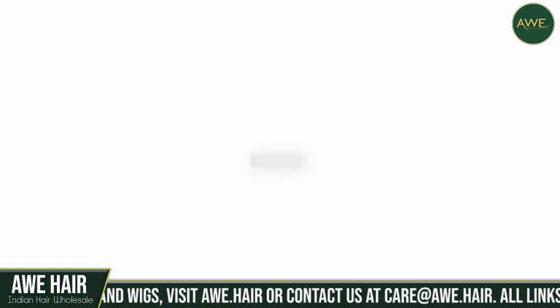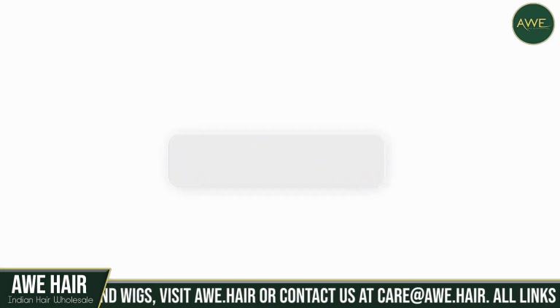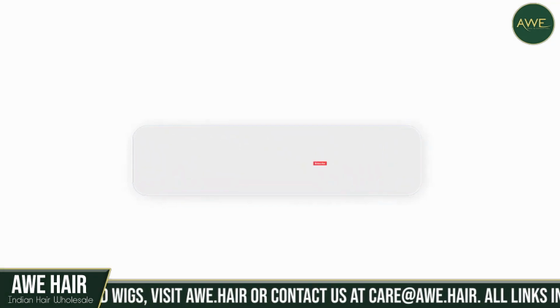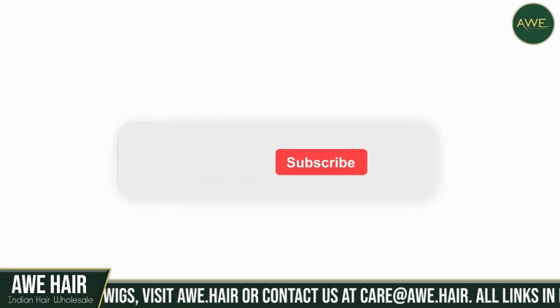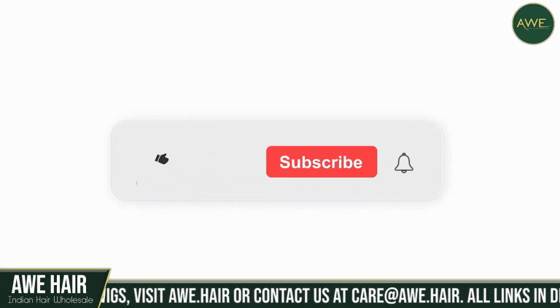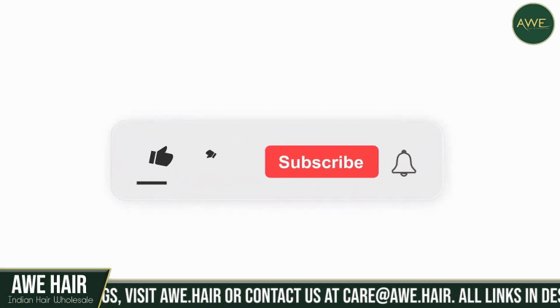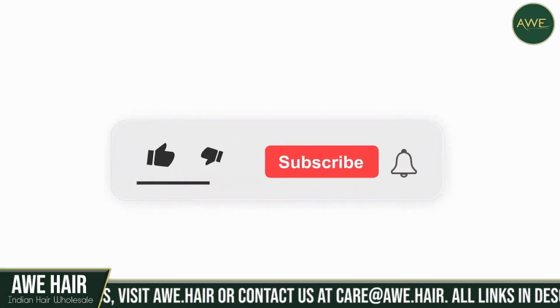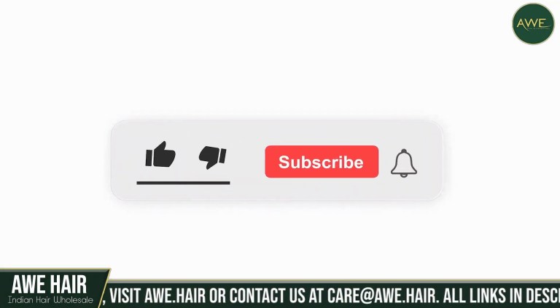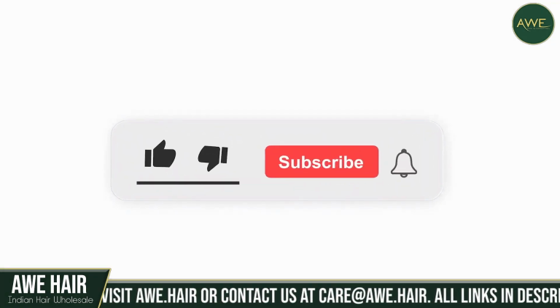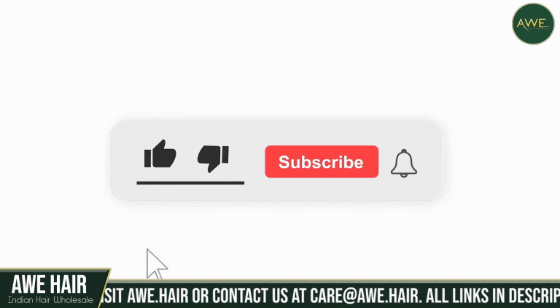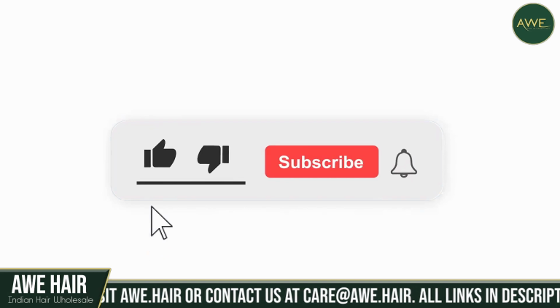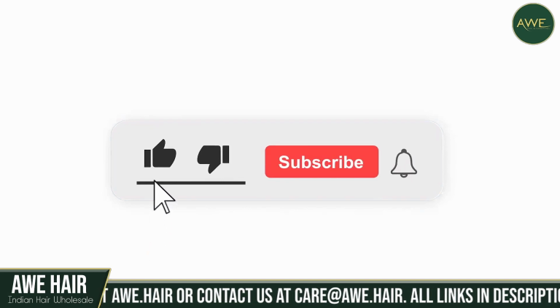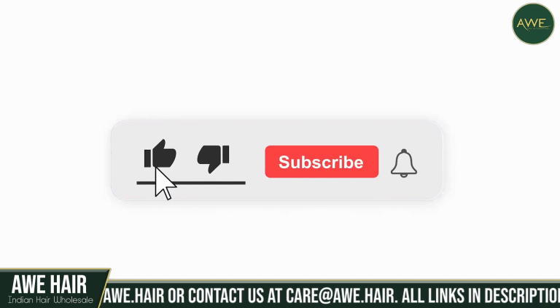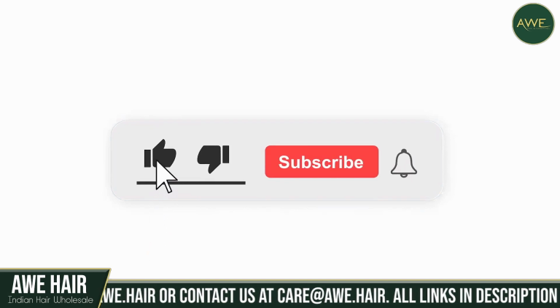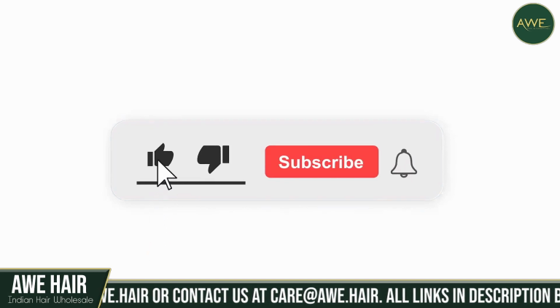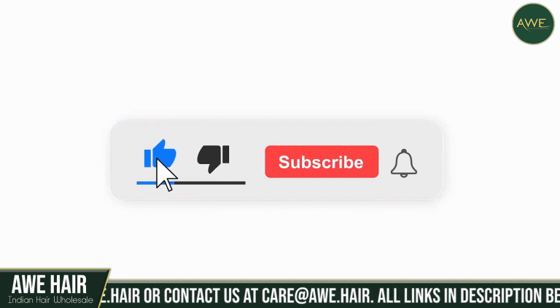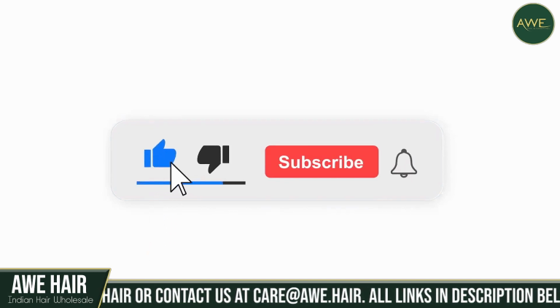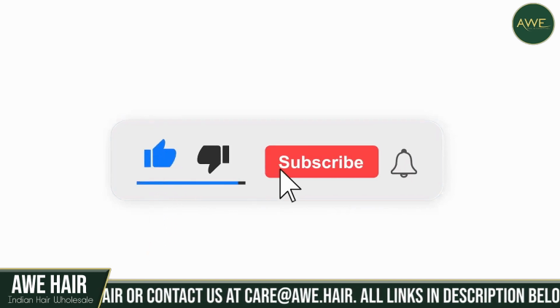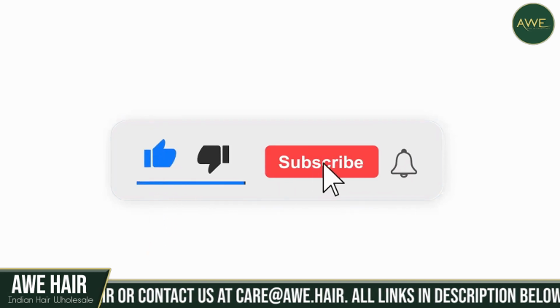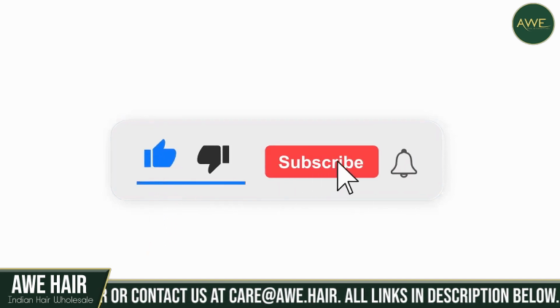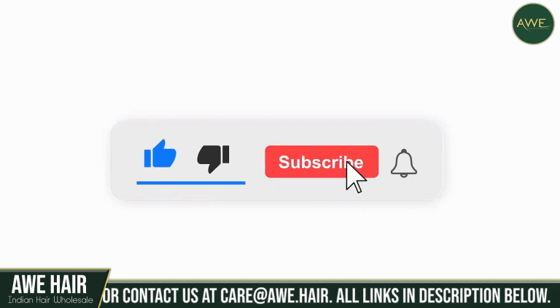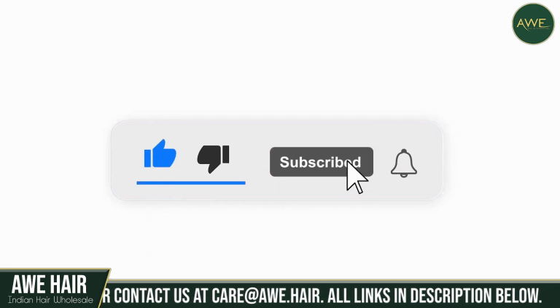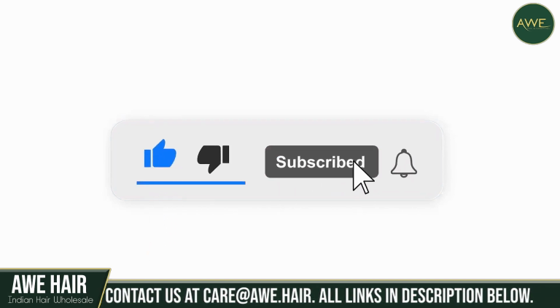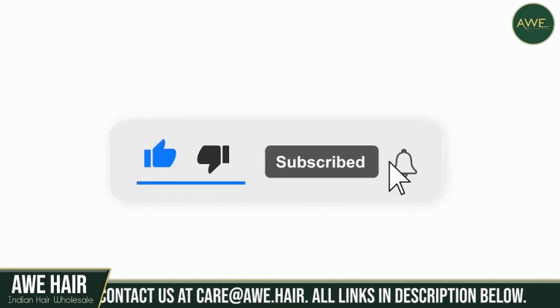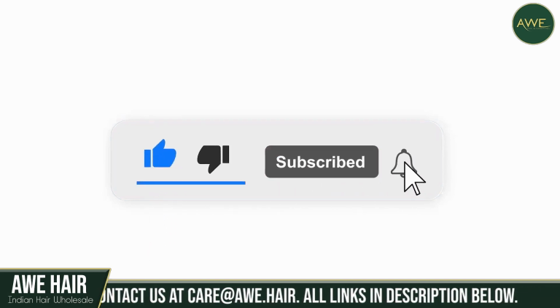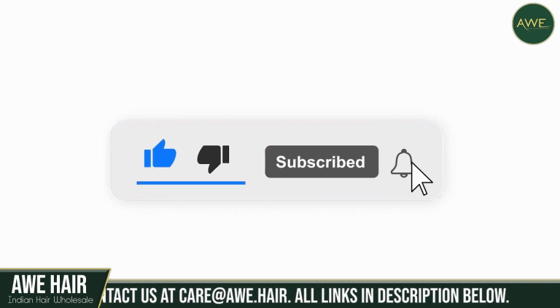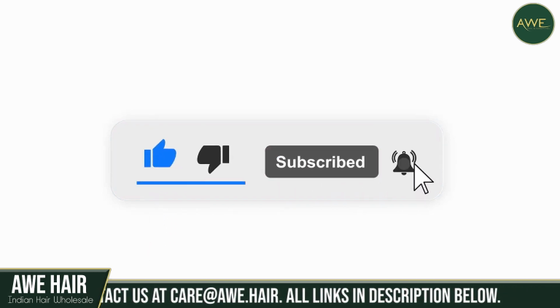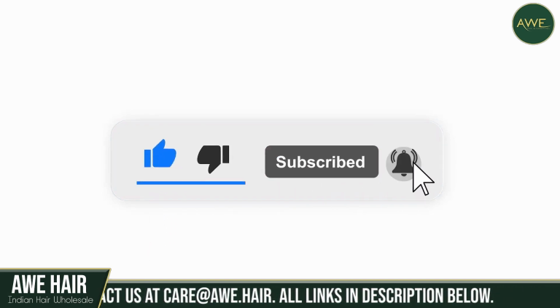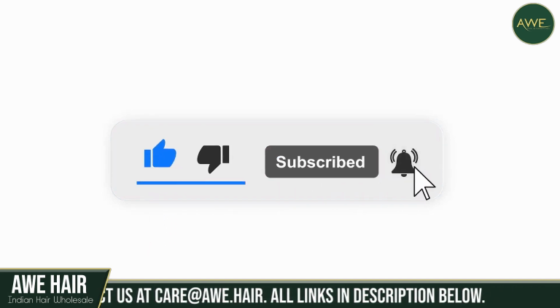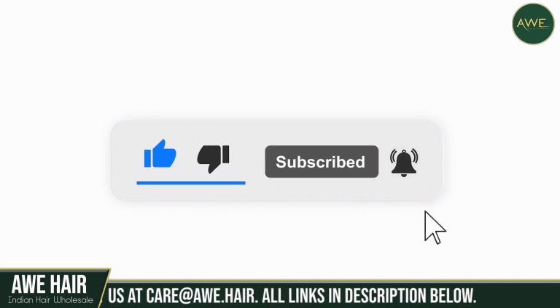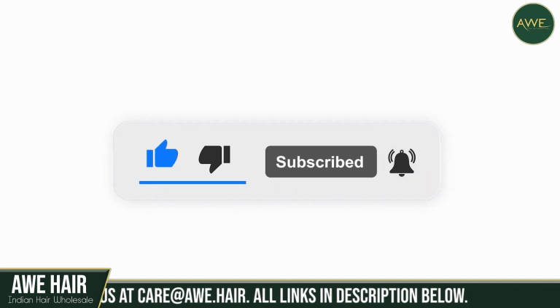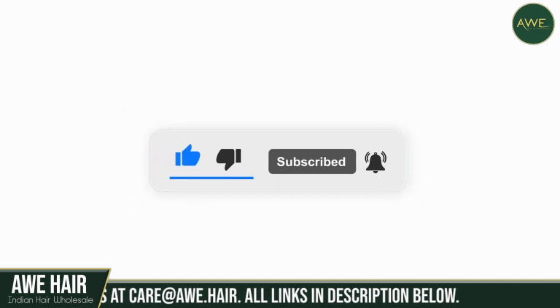If you find our videos useful, please make sure that you like and subscribe to our channel so that you don't have to search for it again.